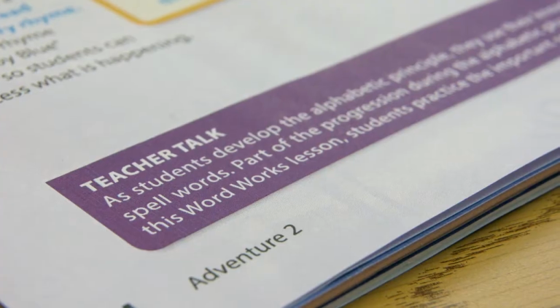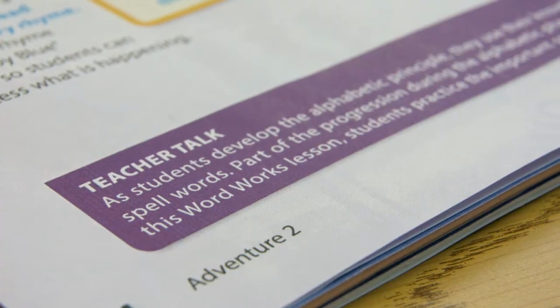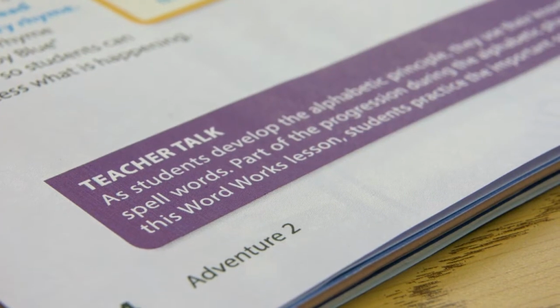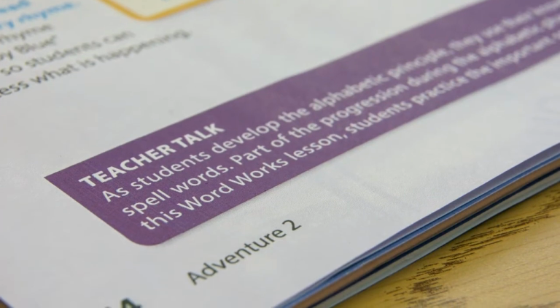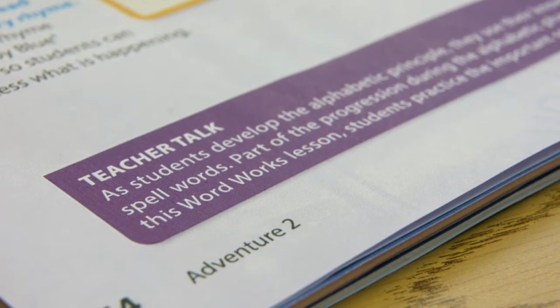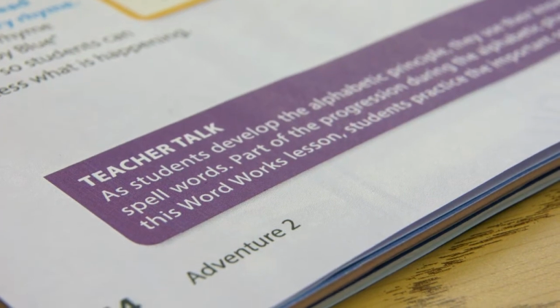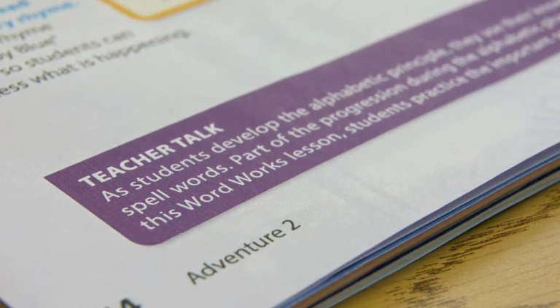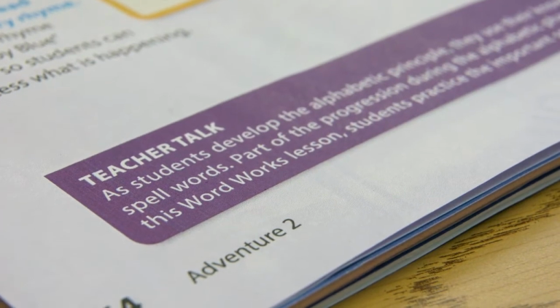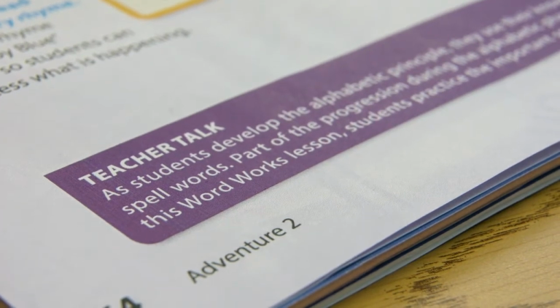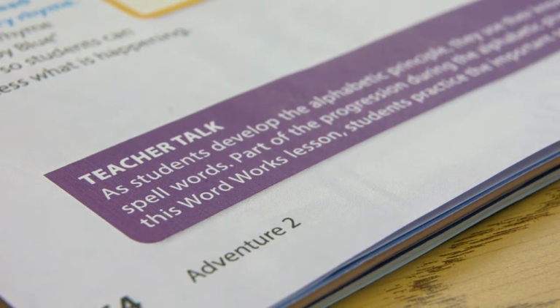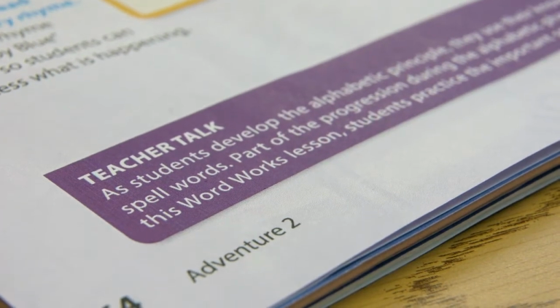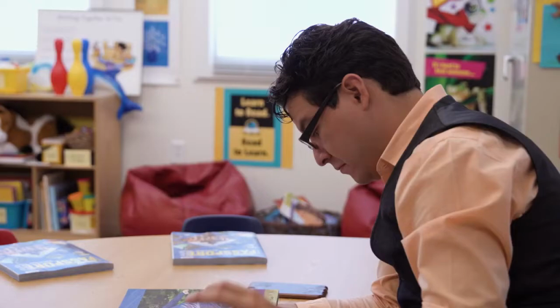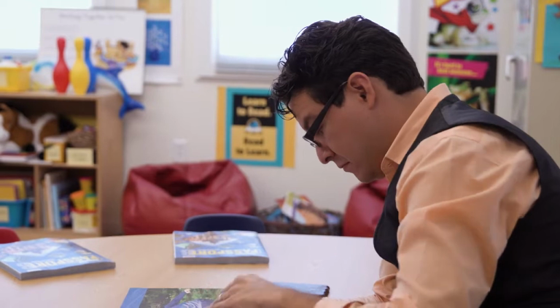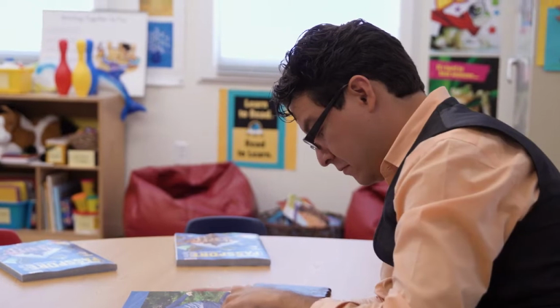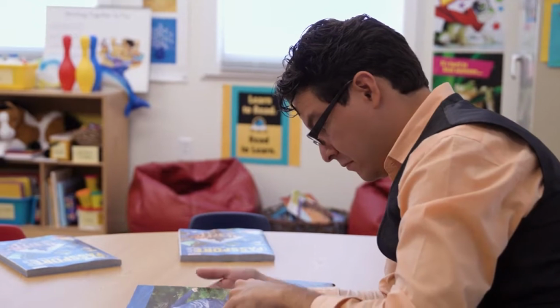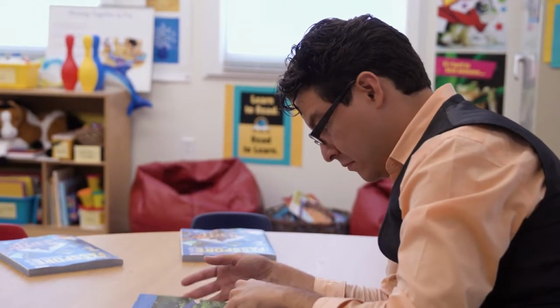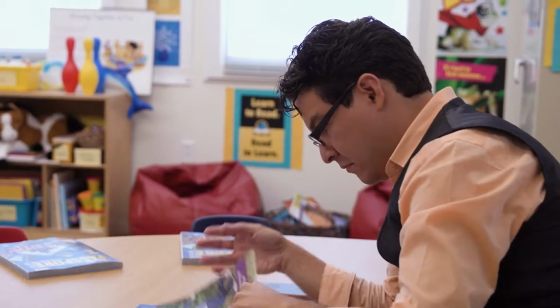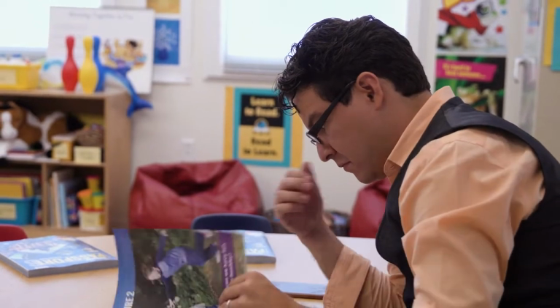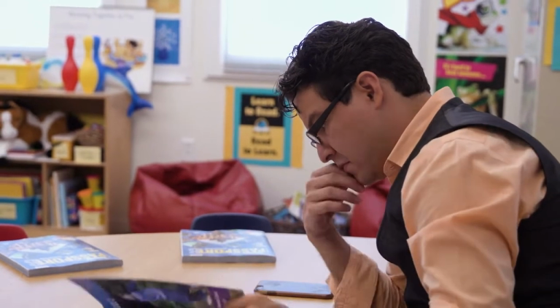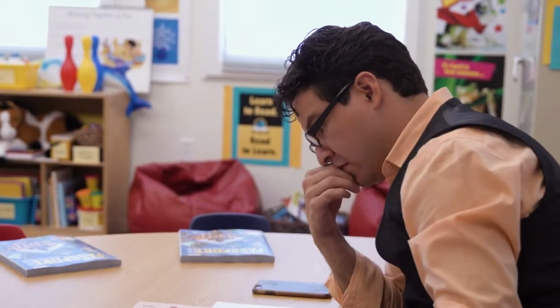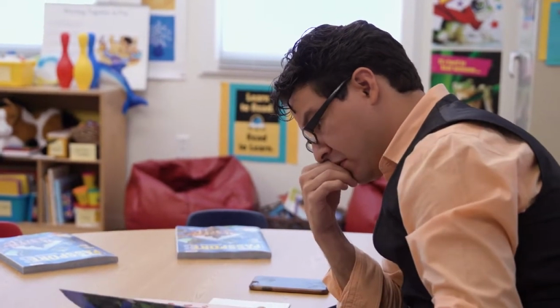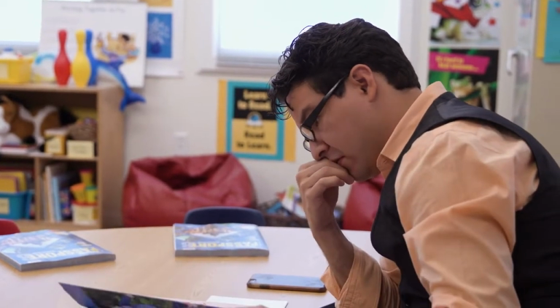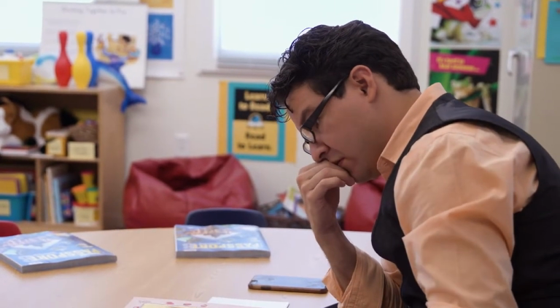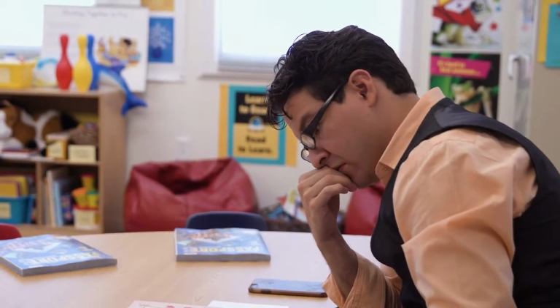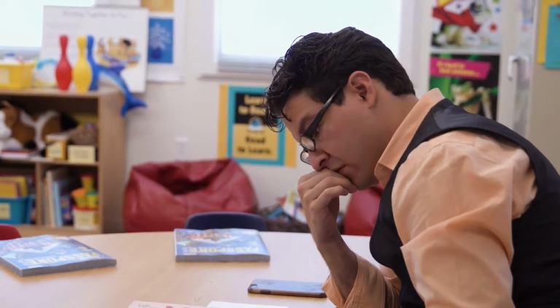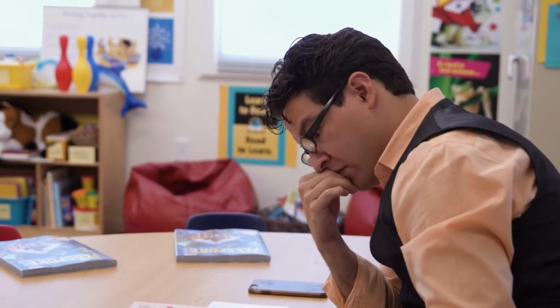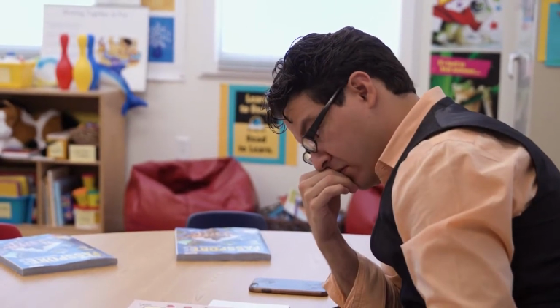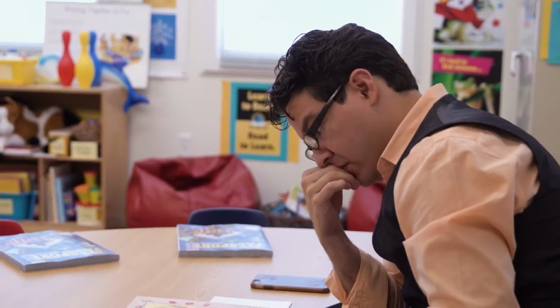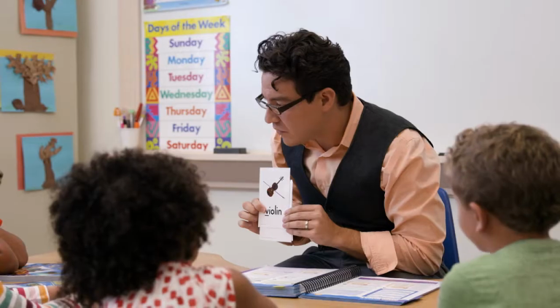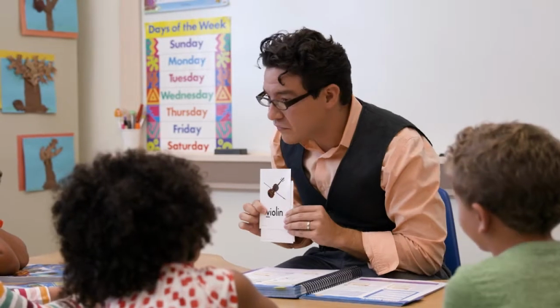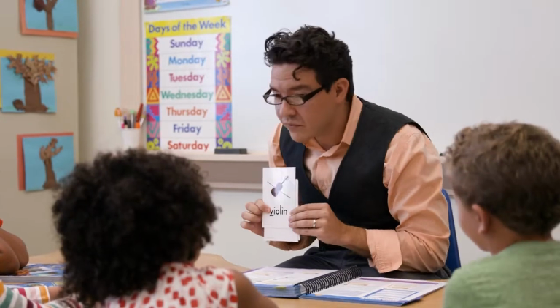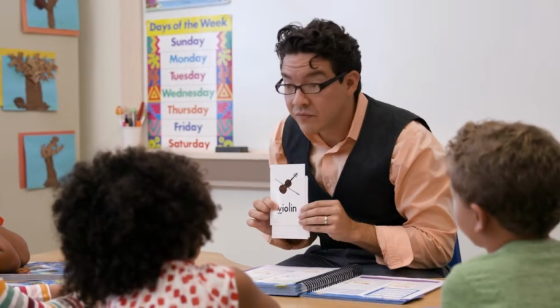Every lesson features teacher-taught call-outs that give a brief understanding of the skills being taught. In Voyager Passport, teachers know not only what to teach, but why.